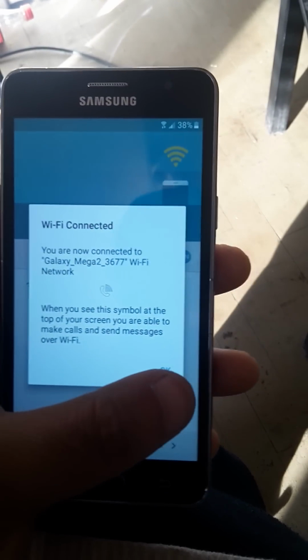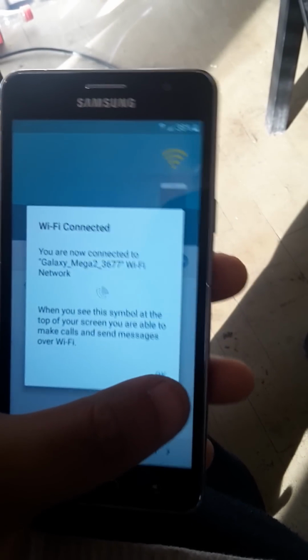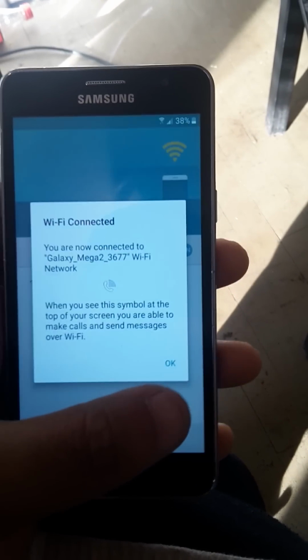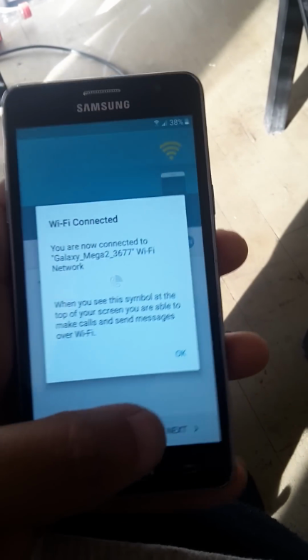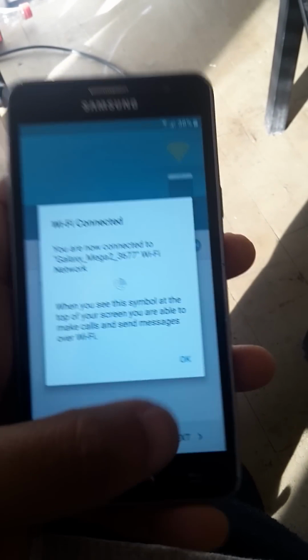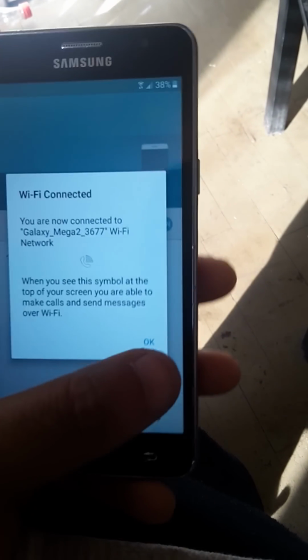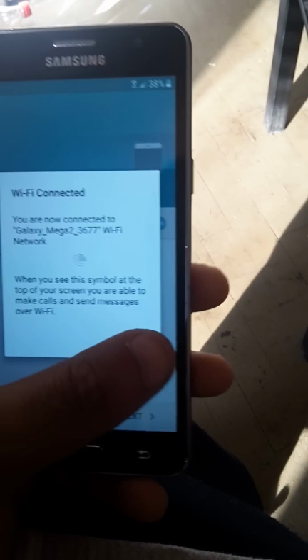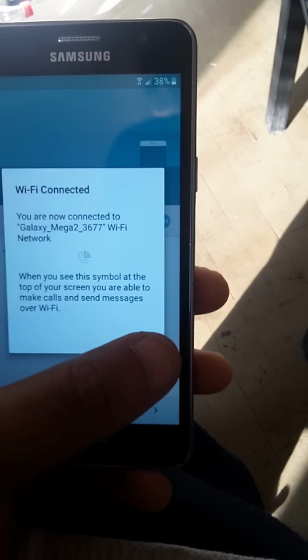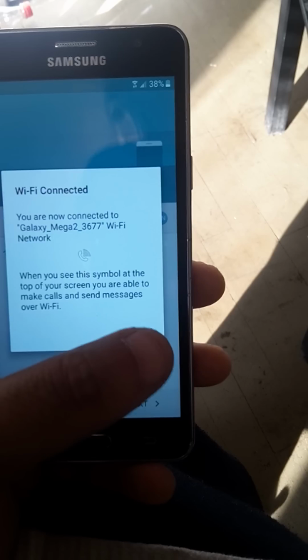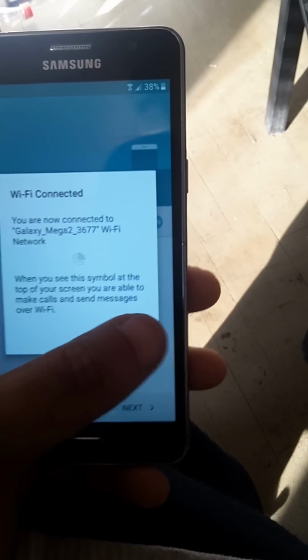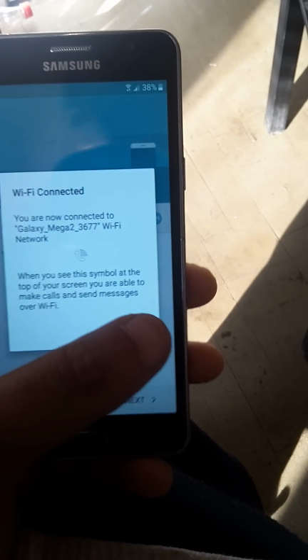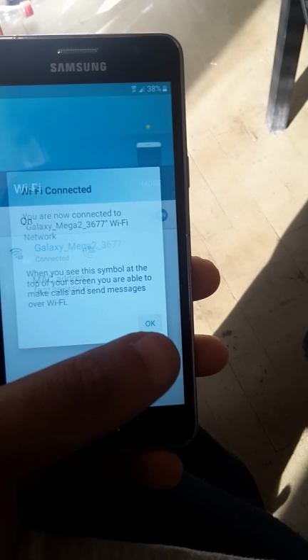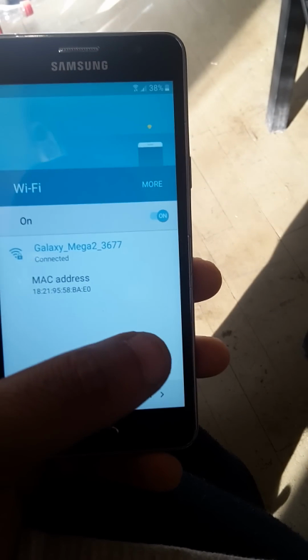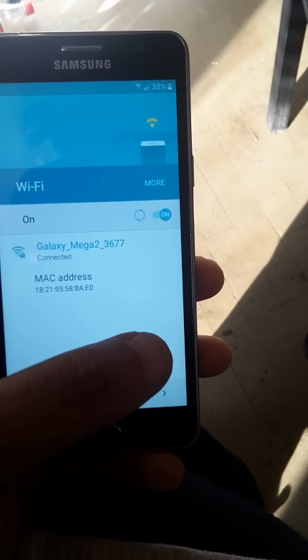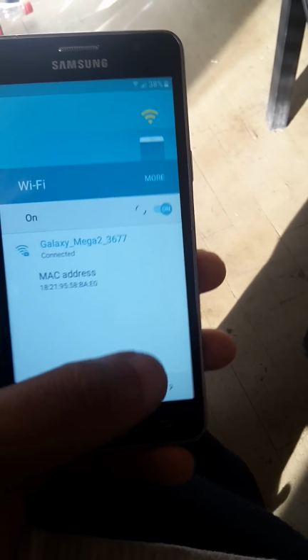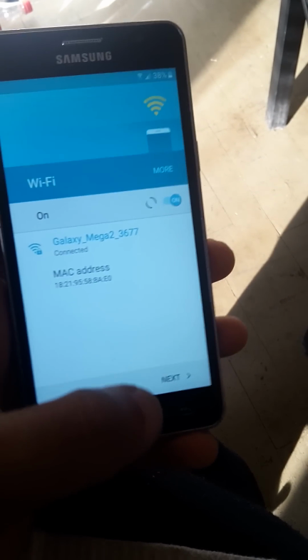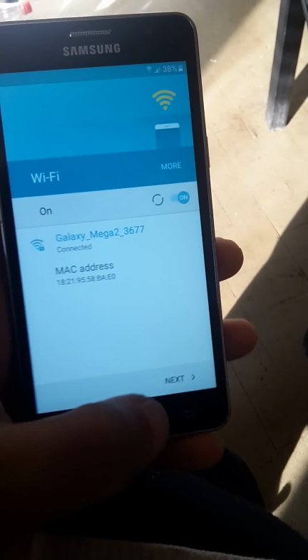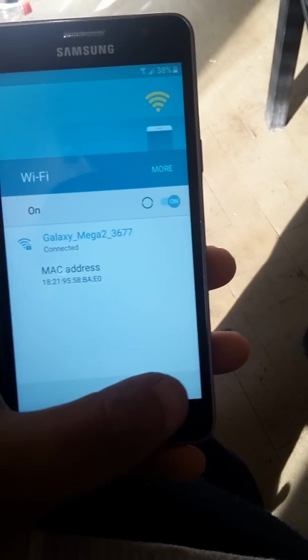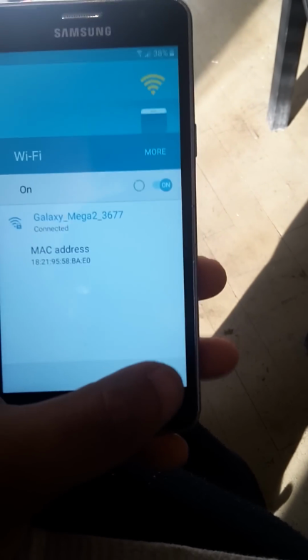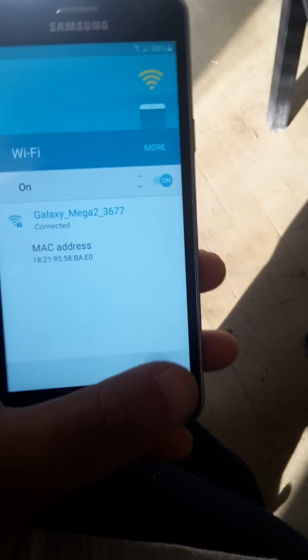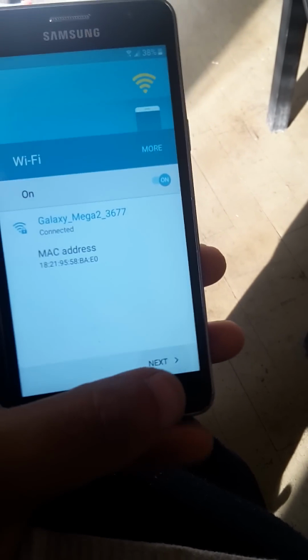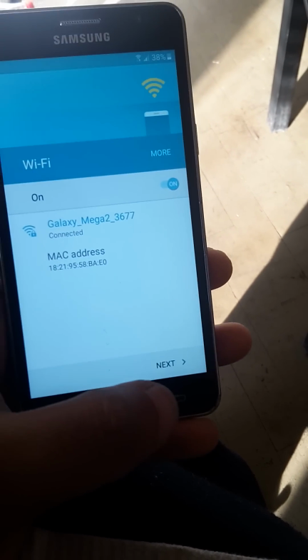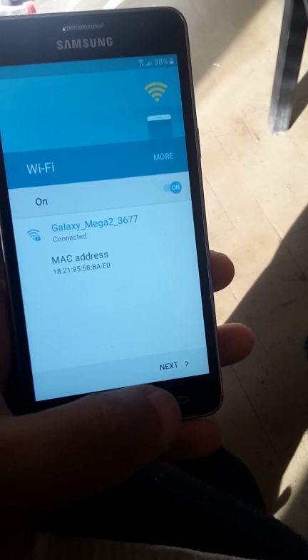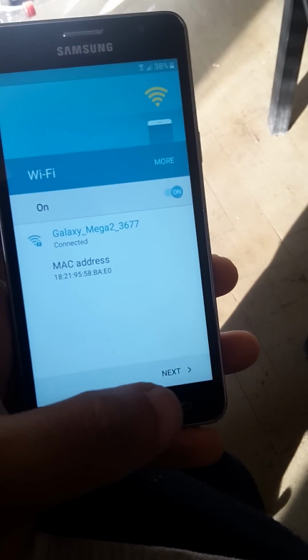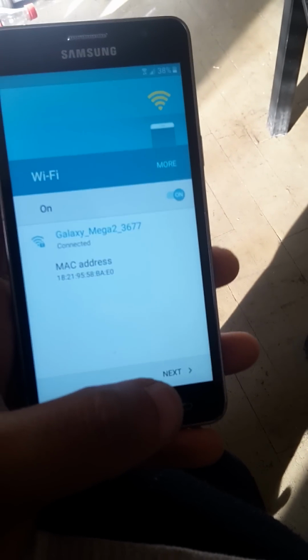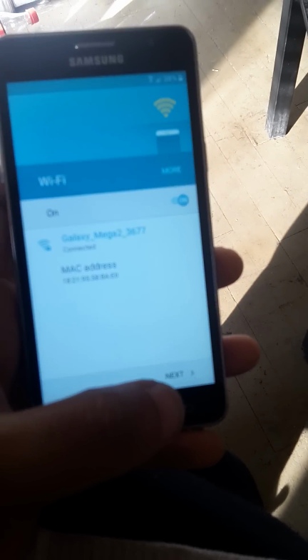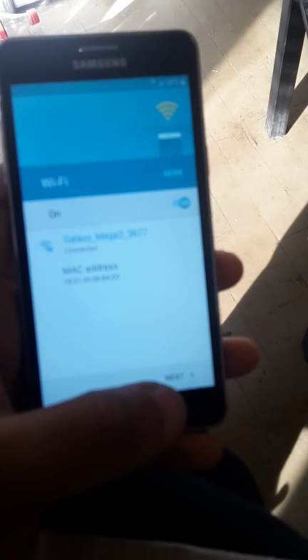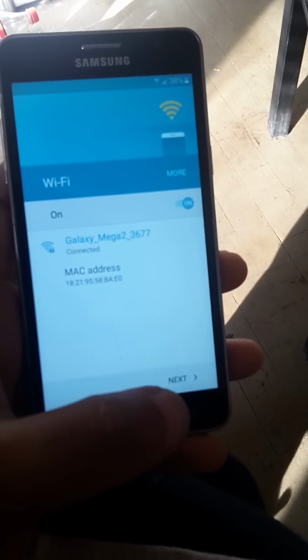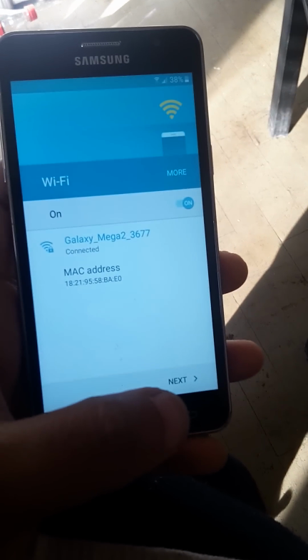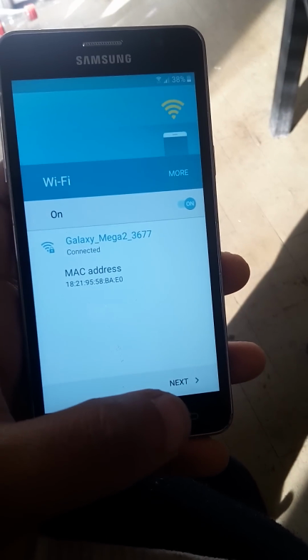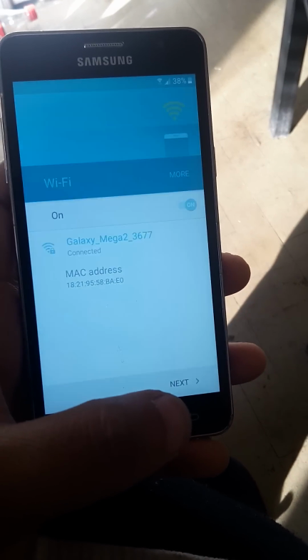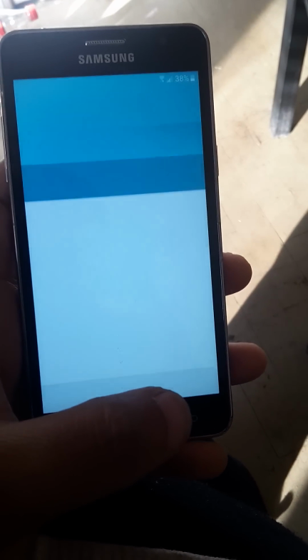It's definitely connected — it's still connected to our Wi-Fi. So this time when we get through to the screen...